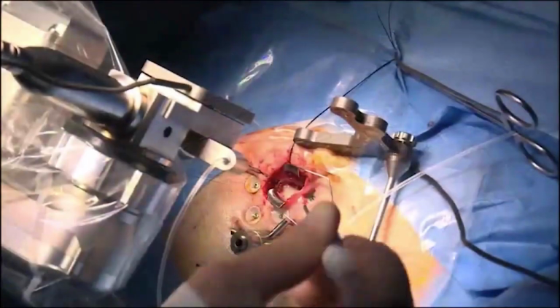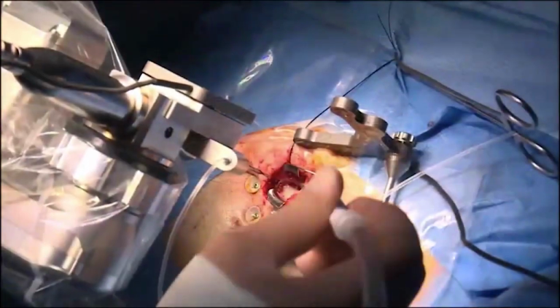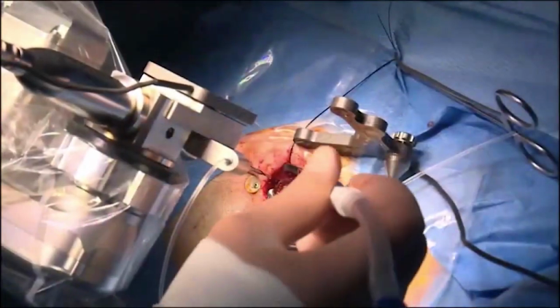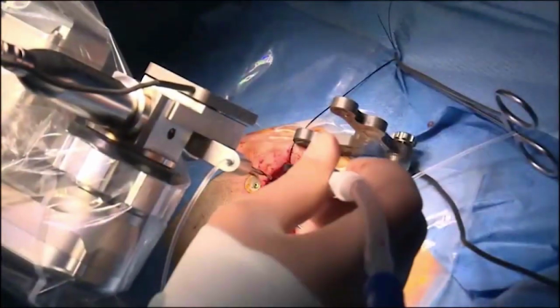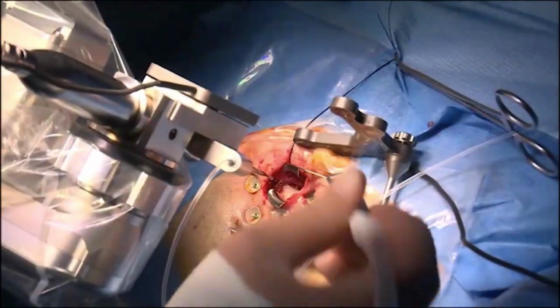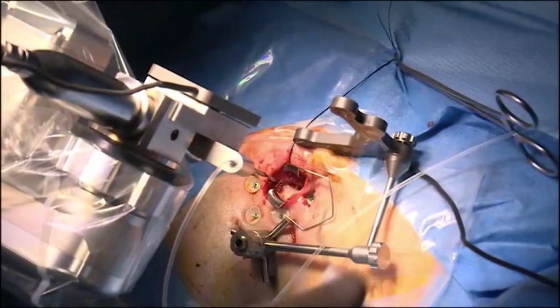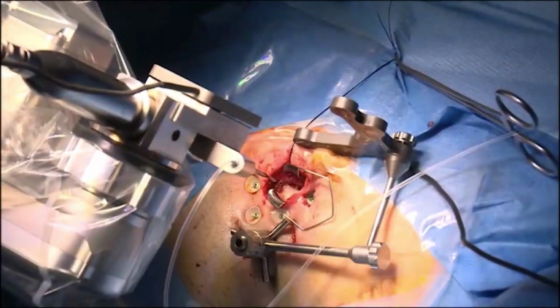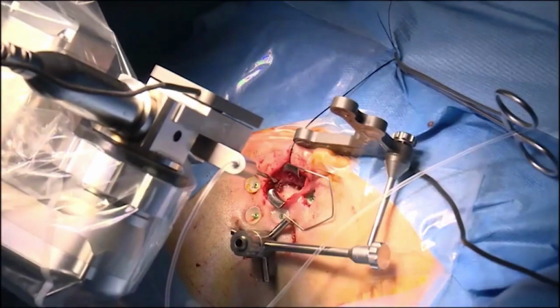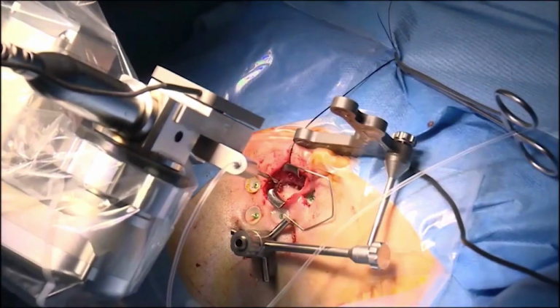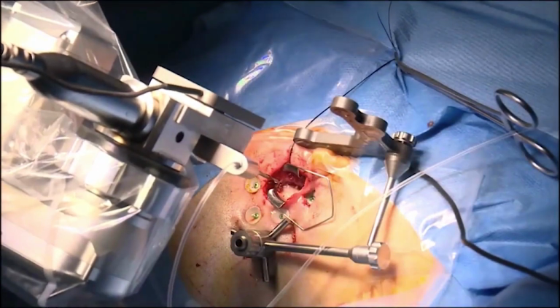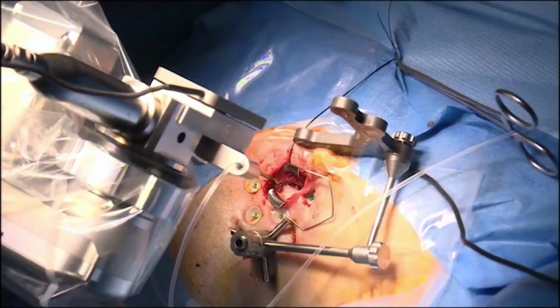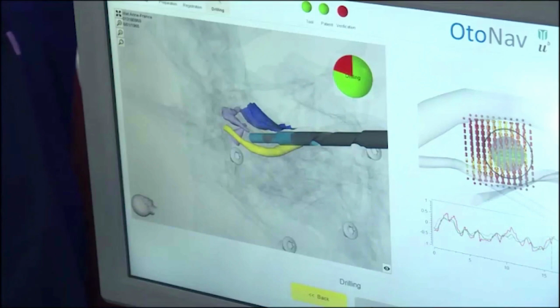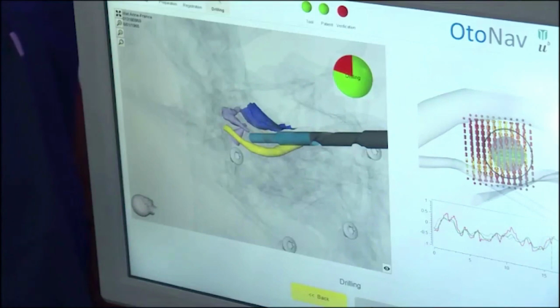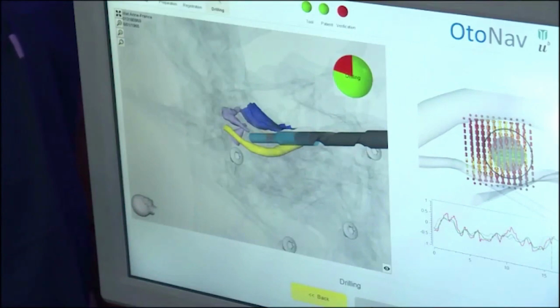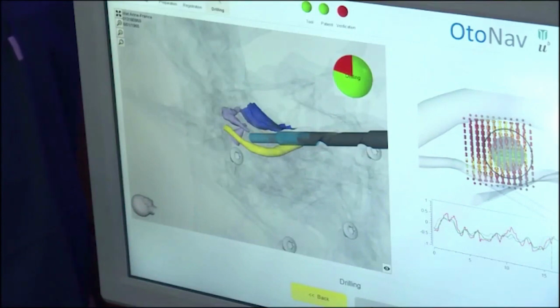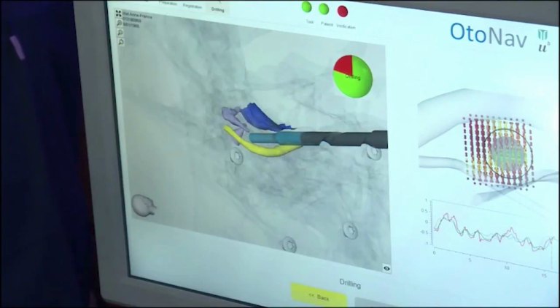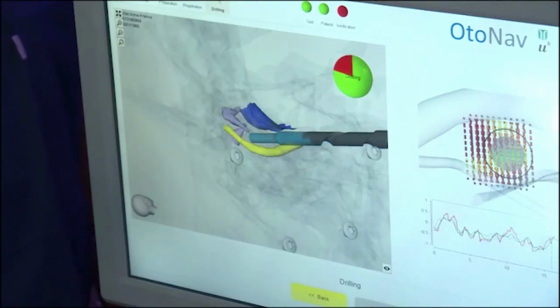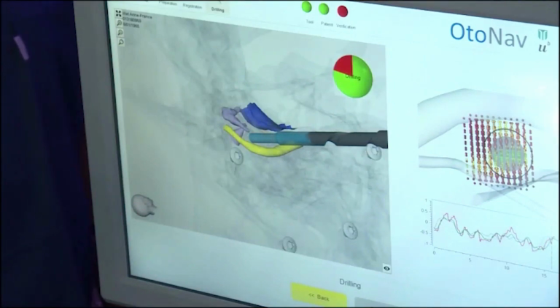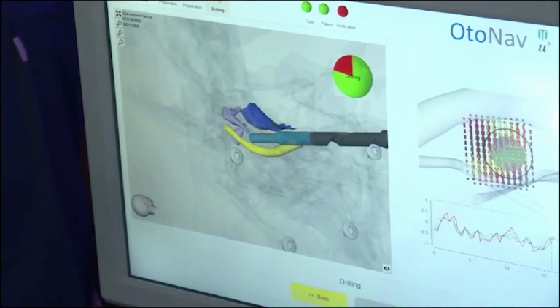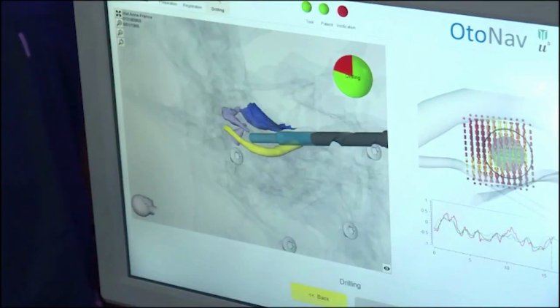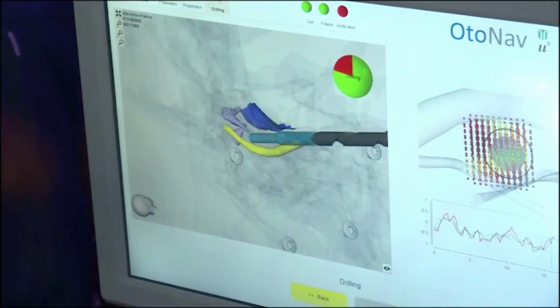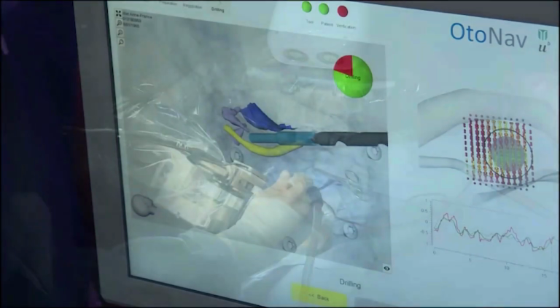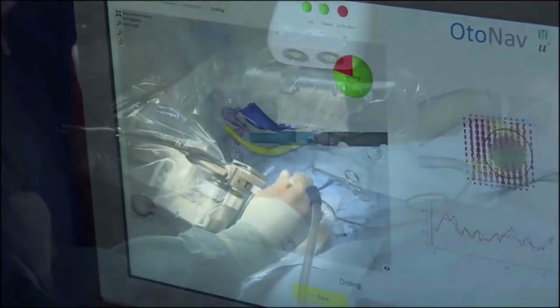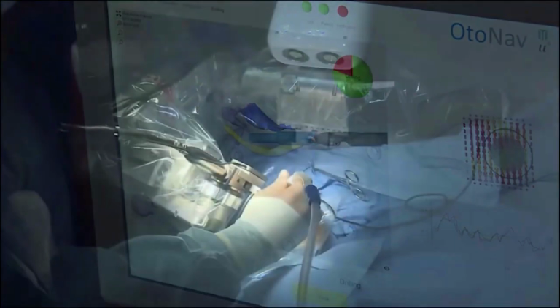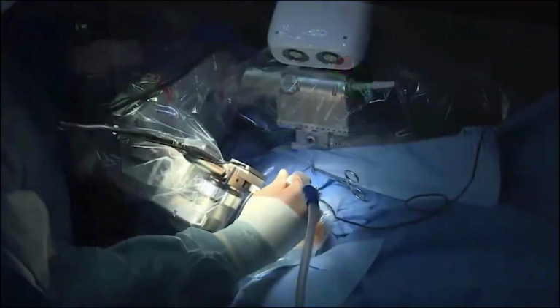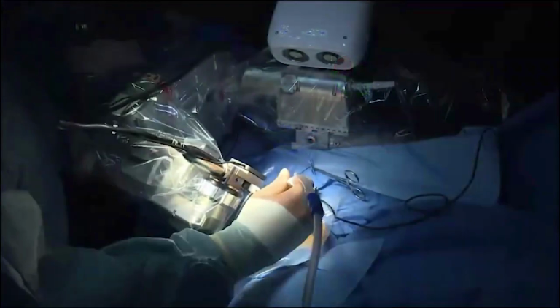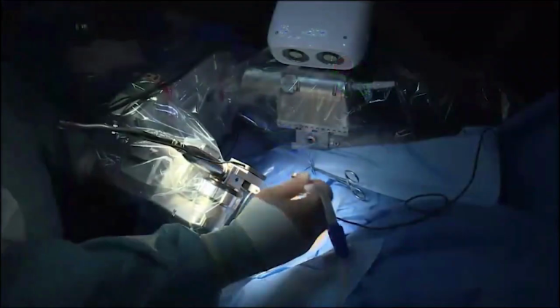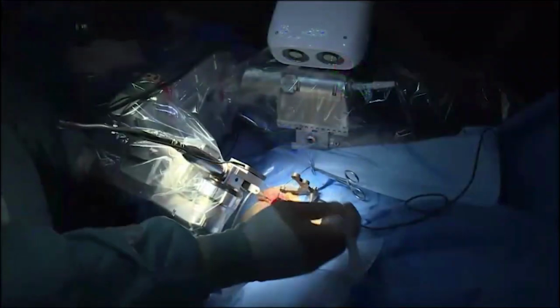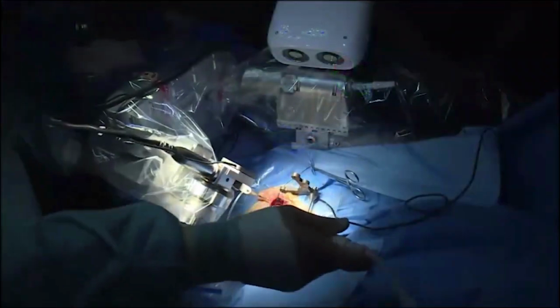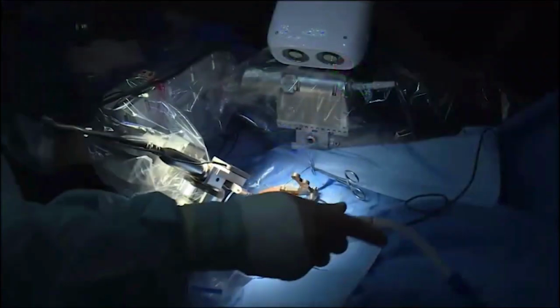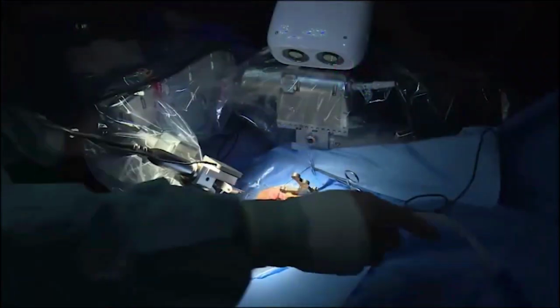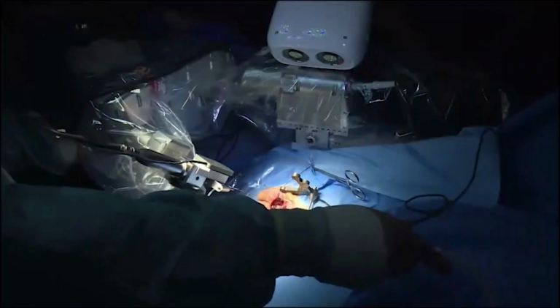The team's creation has been successfully used in four surgeries so far, though the researchers are still evaluating how much of the patients' hearing has actually improved.